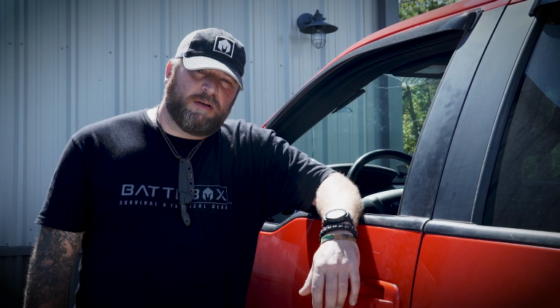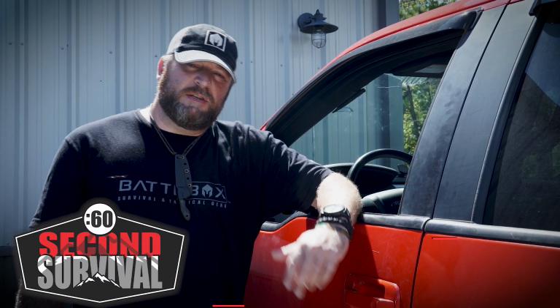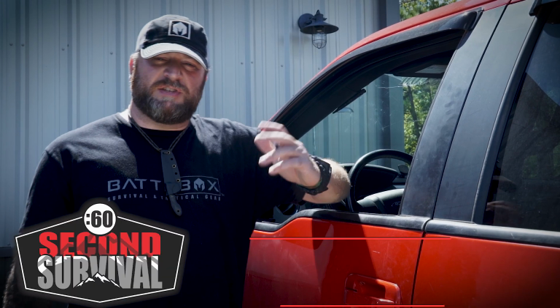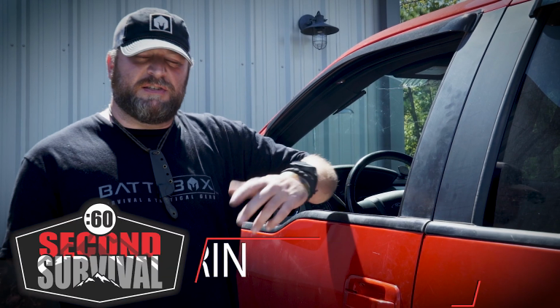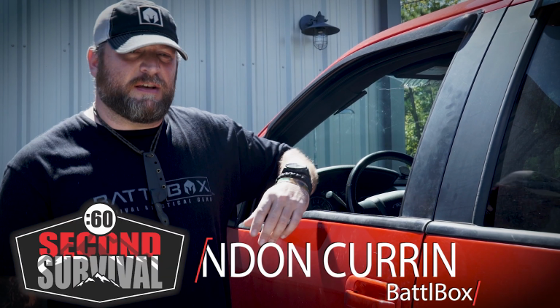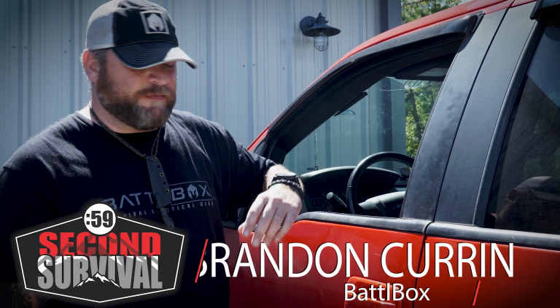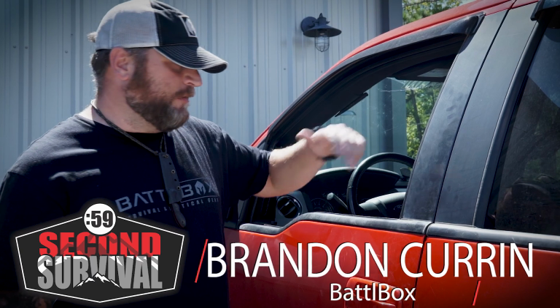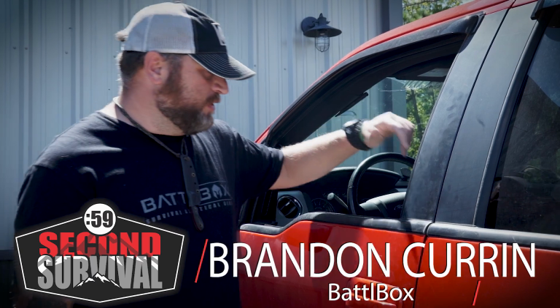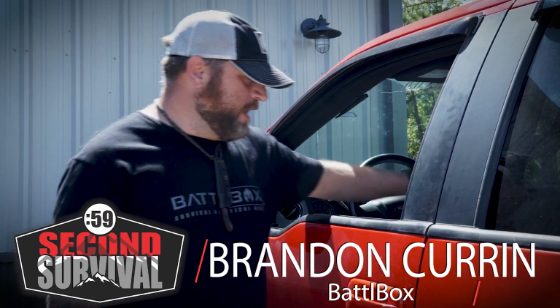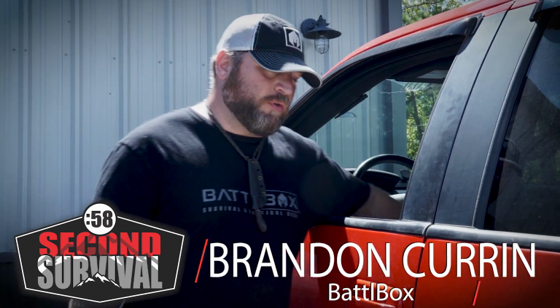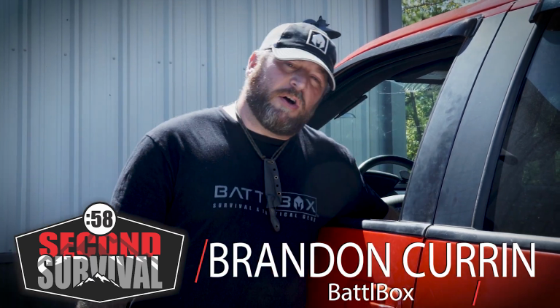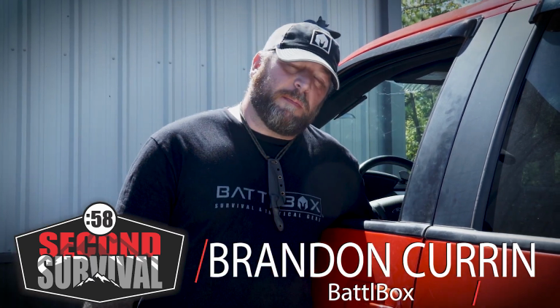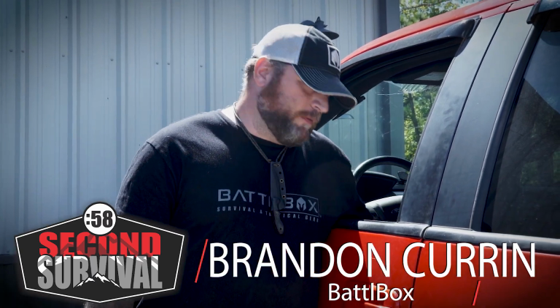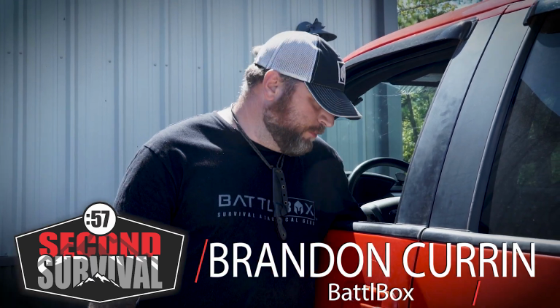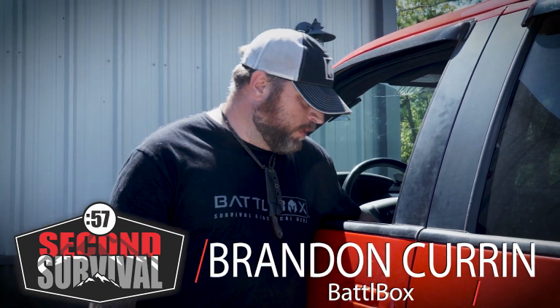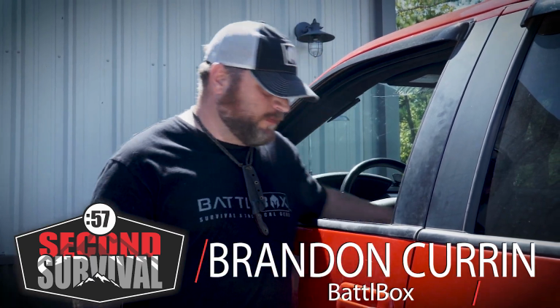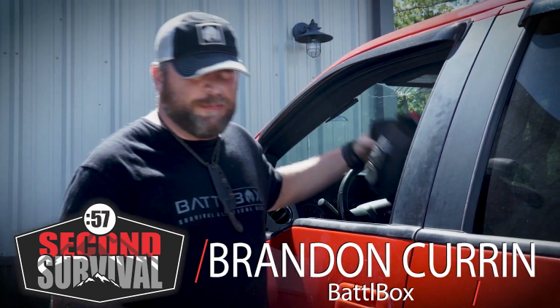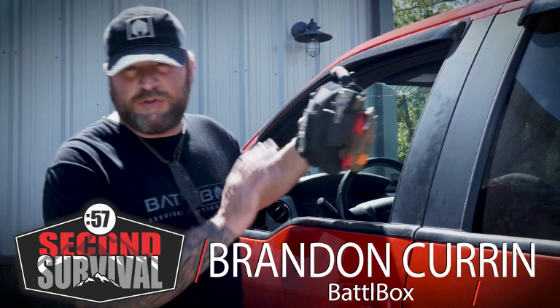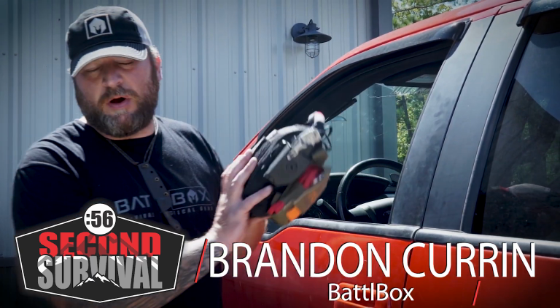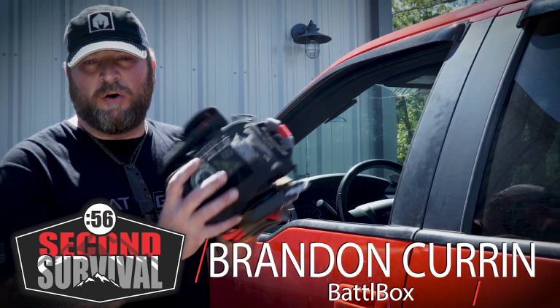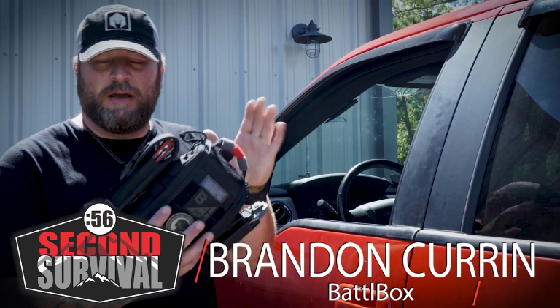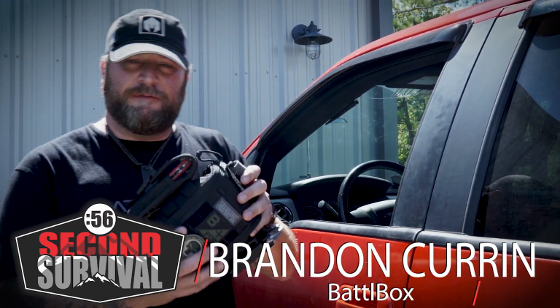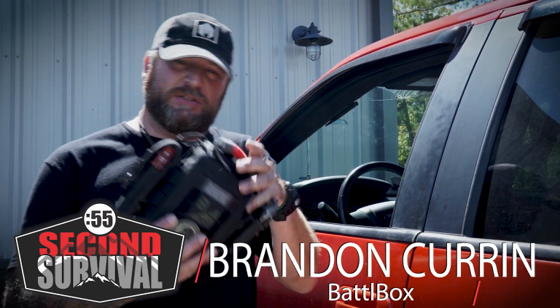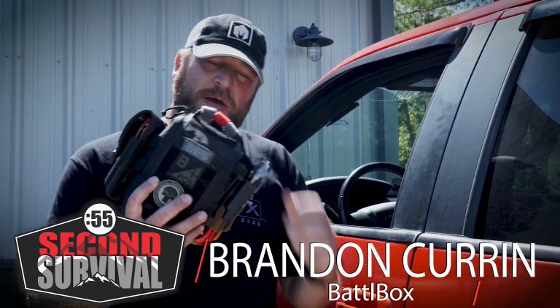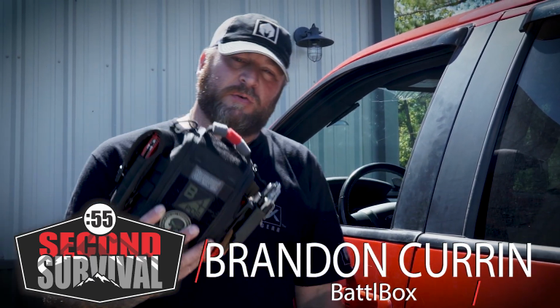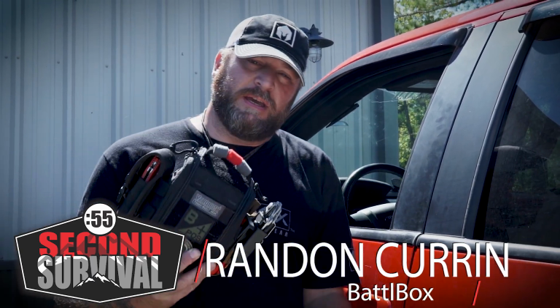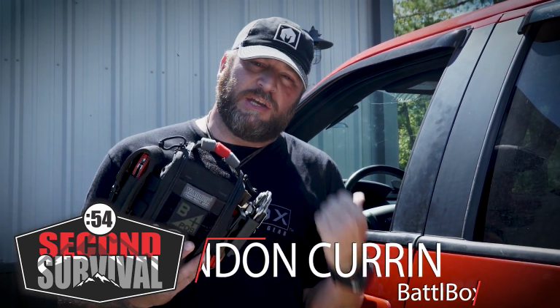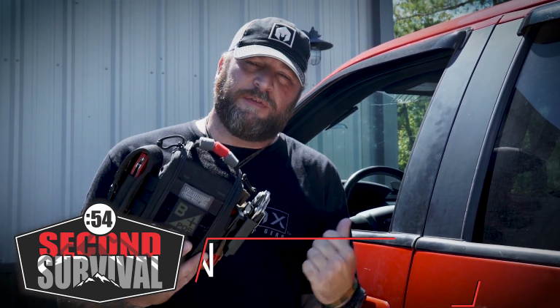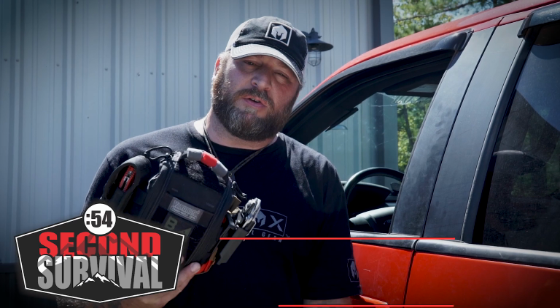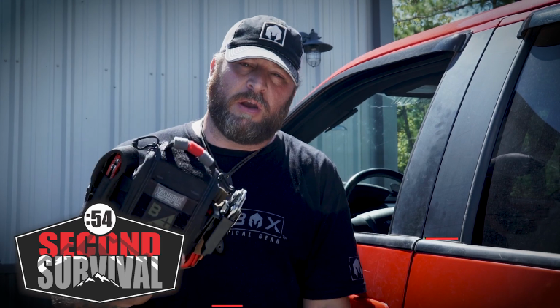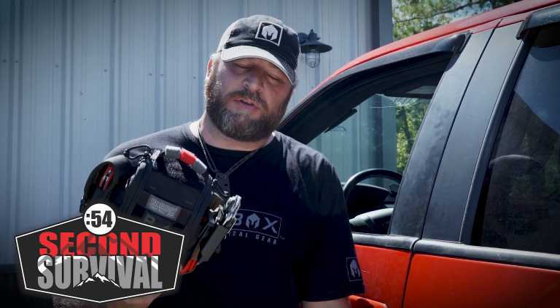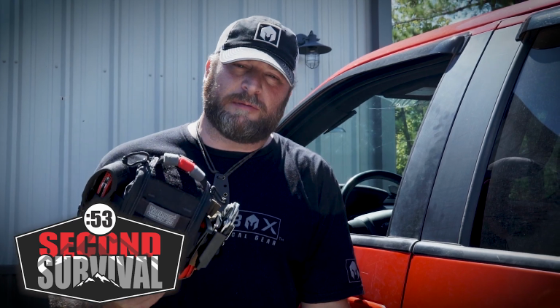This is 60 Second Survival and today I'm going to talk about the importance of keeping a small and efficient medical kit in your vehicle at all times.